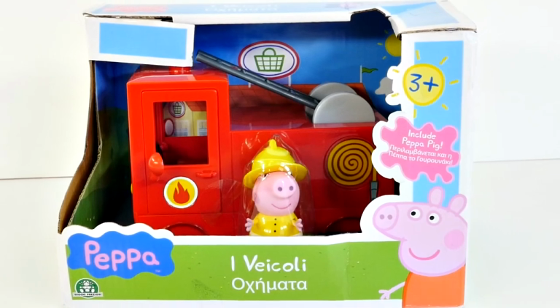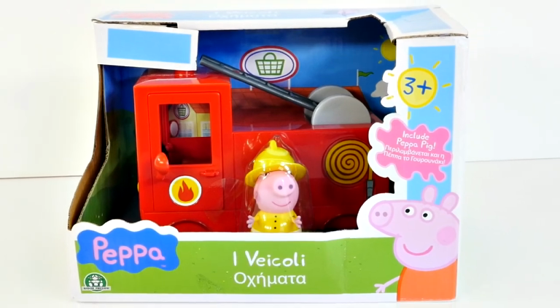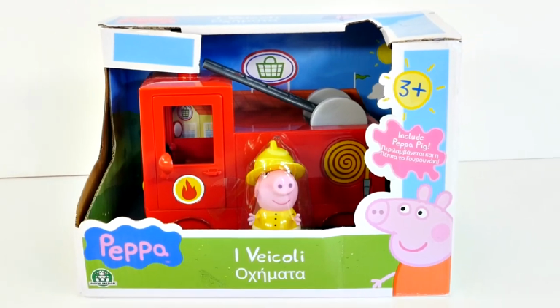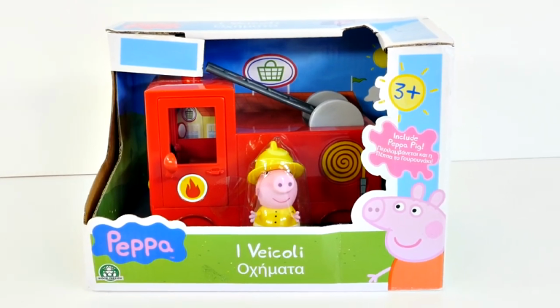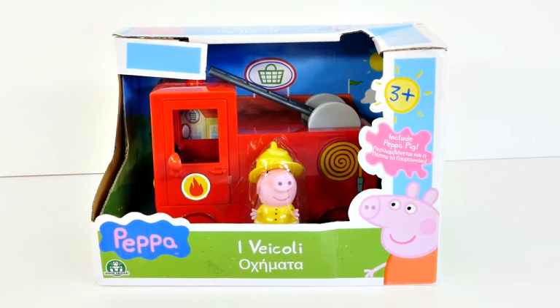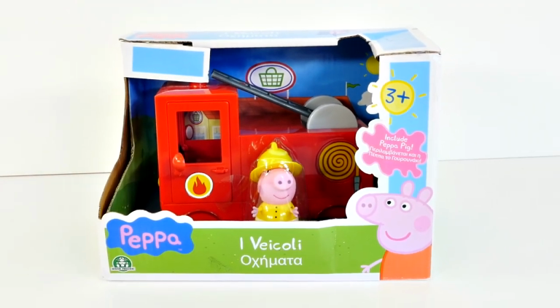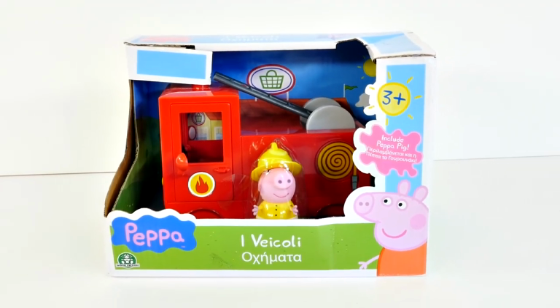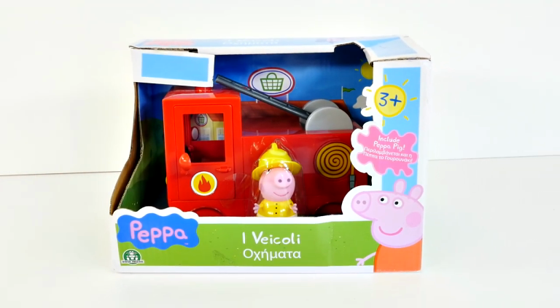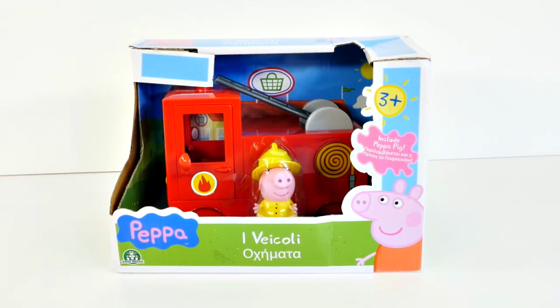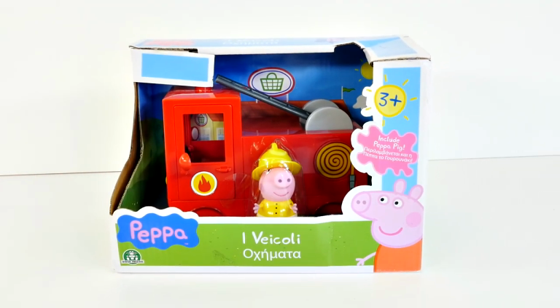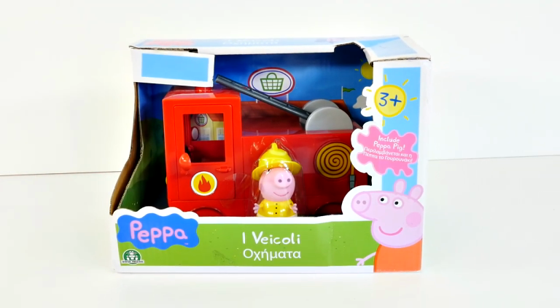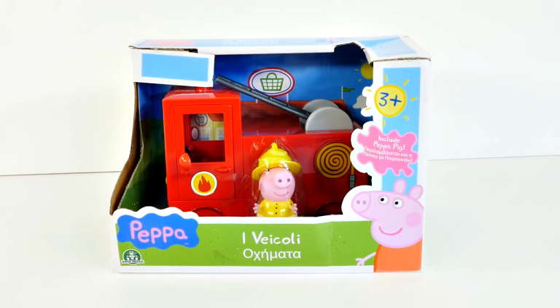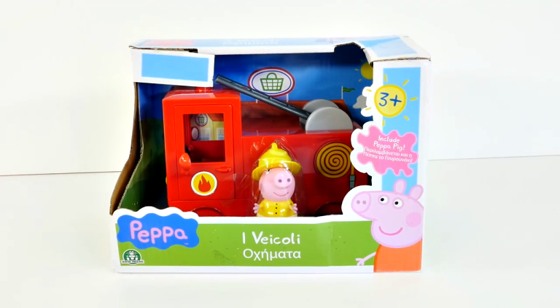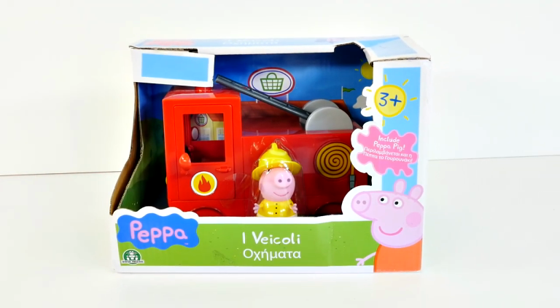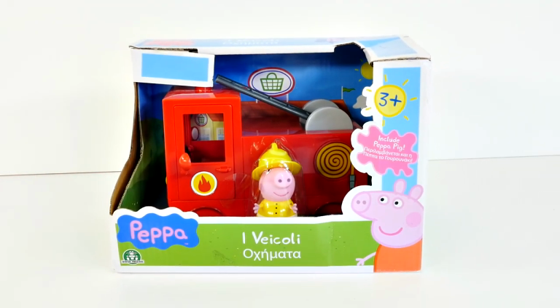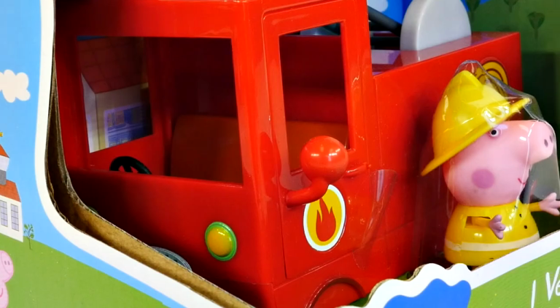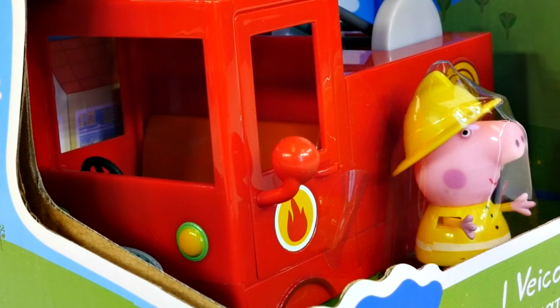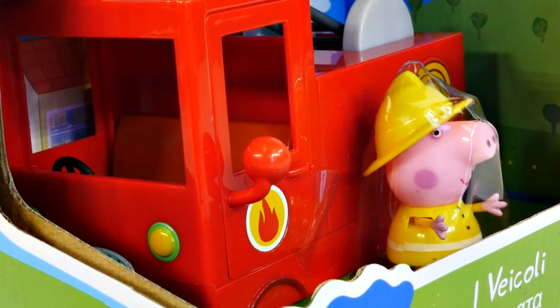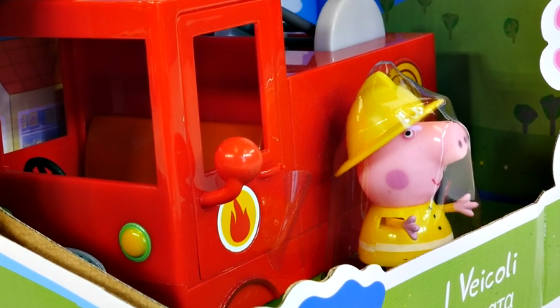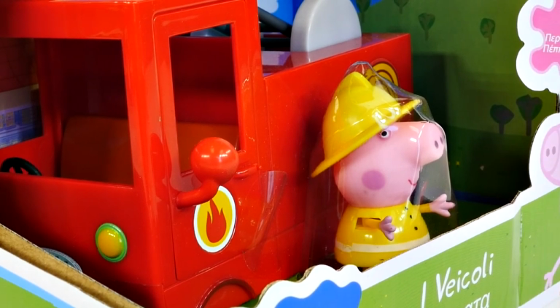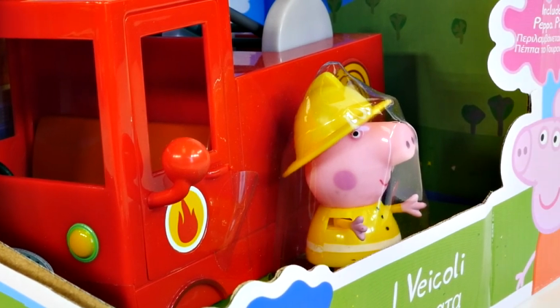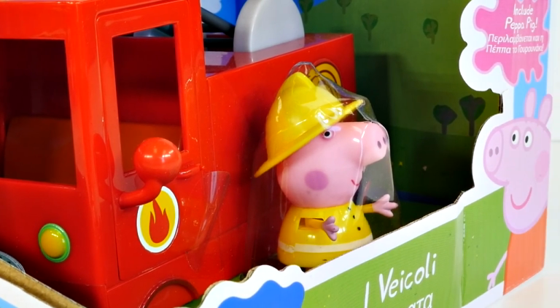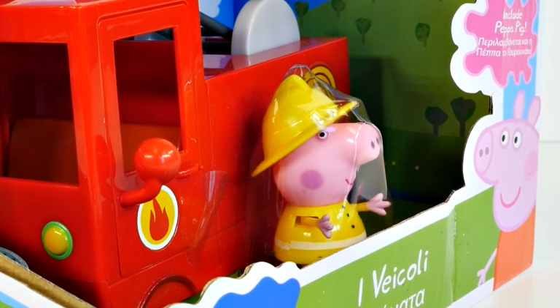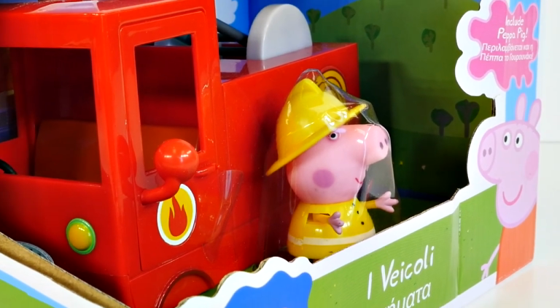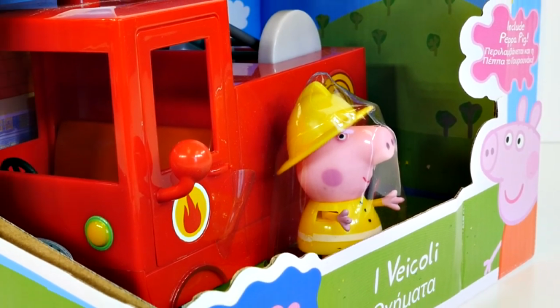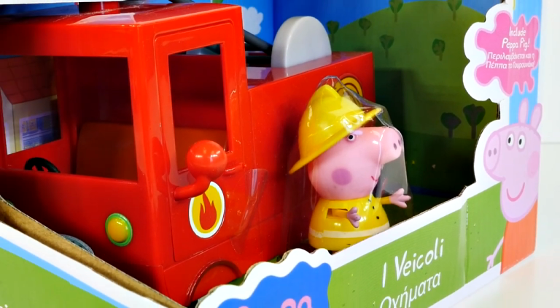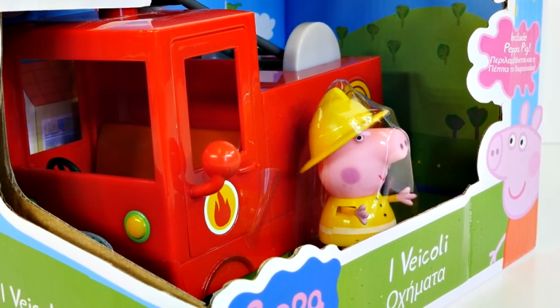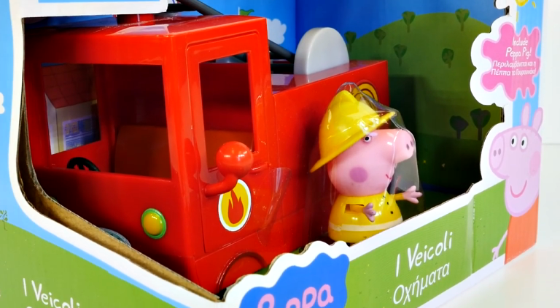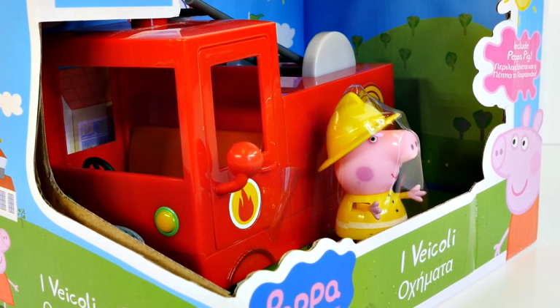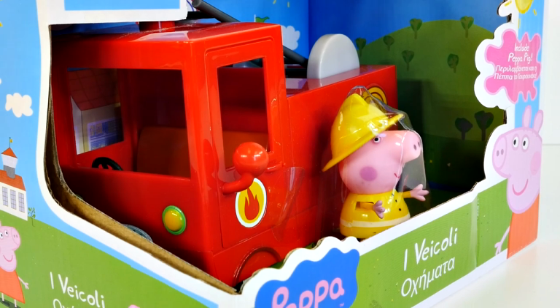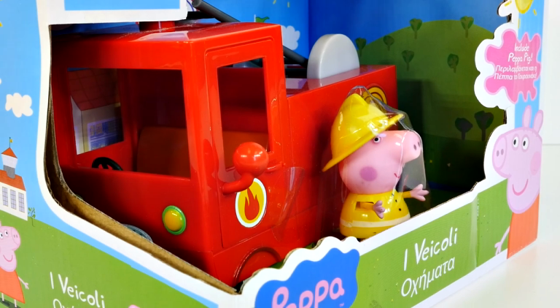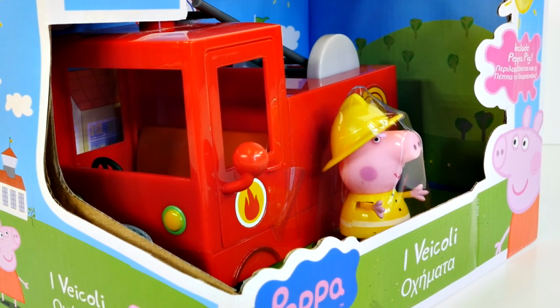Hey guys, welcome back to DCTC. My name is Seth, and today we're gonna be checking out the Peppa Pig fire engine playset.